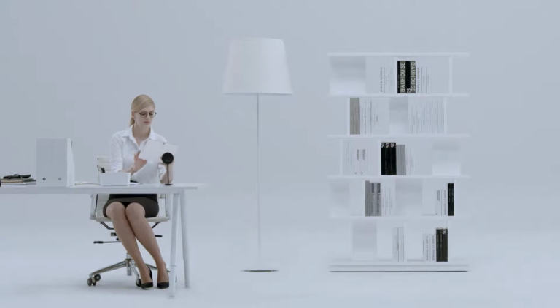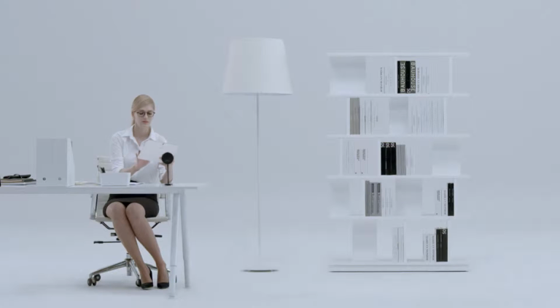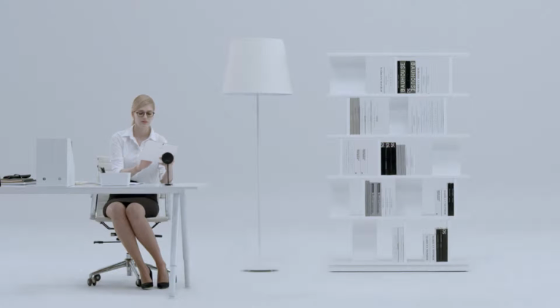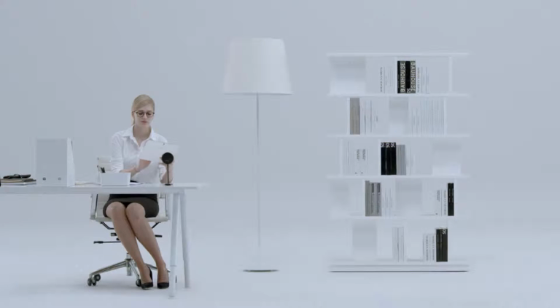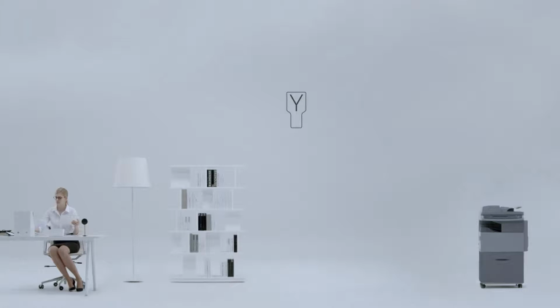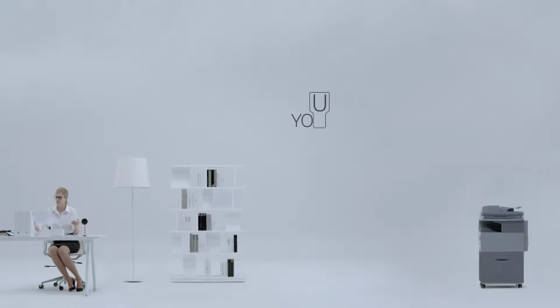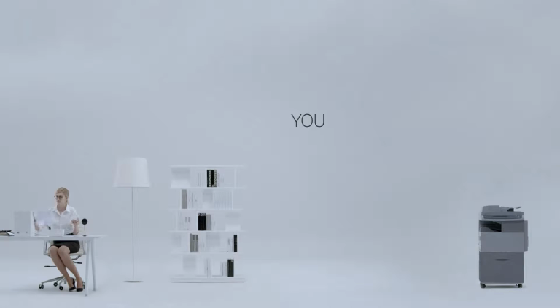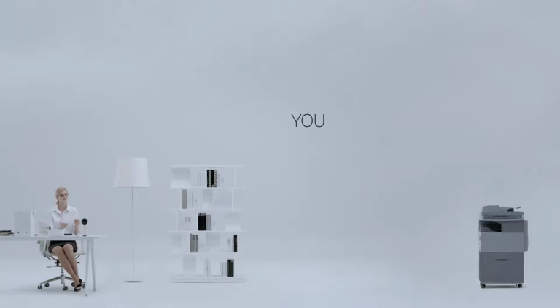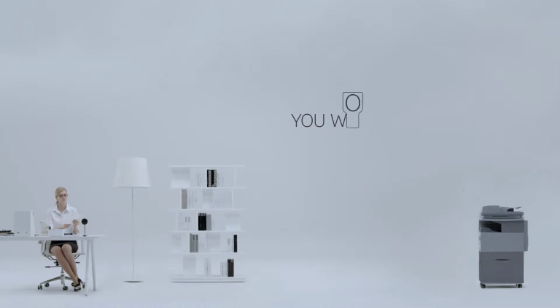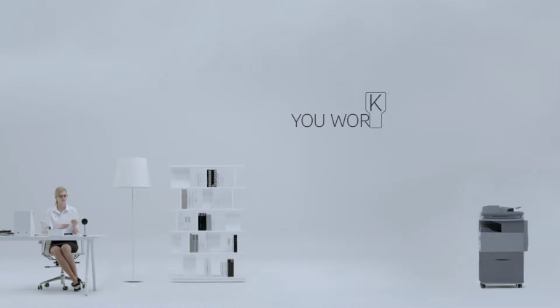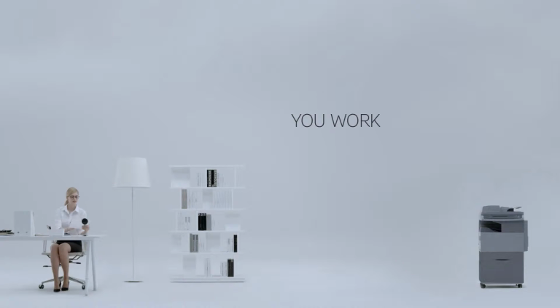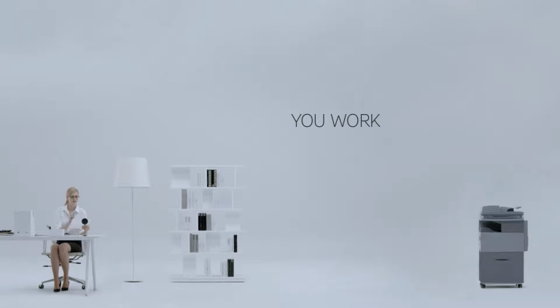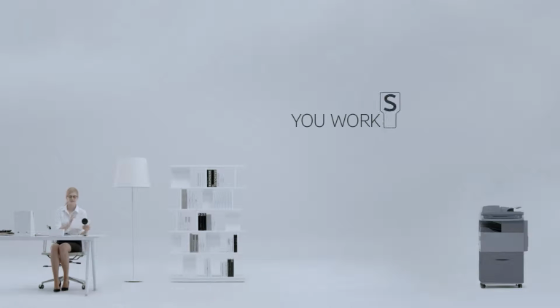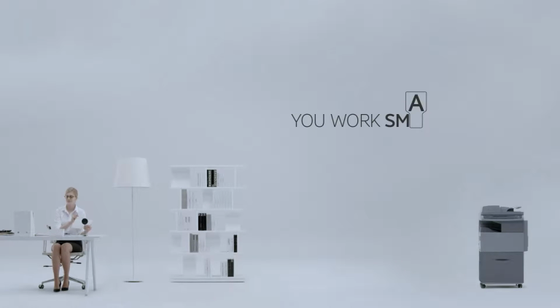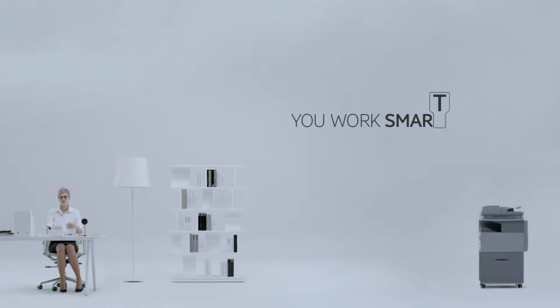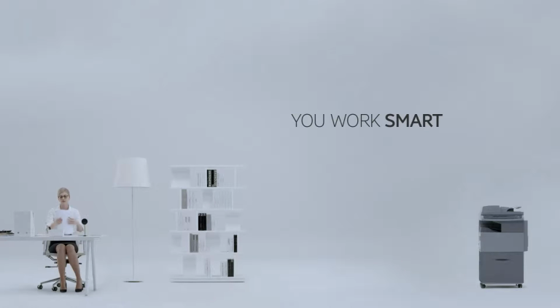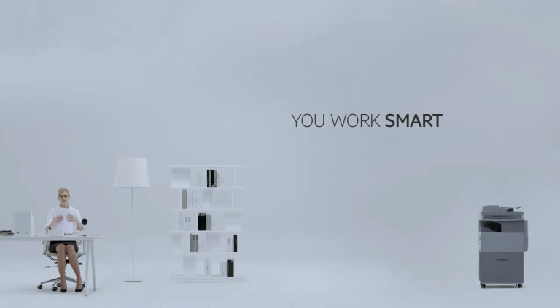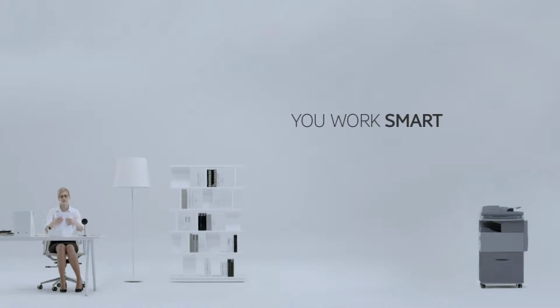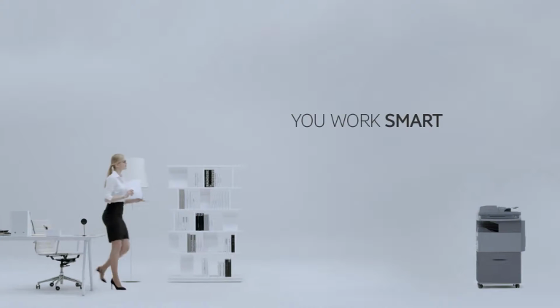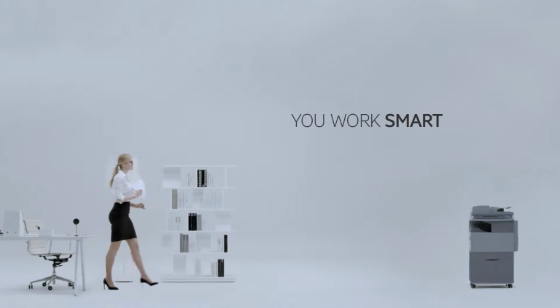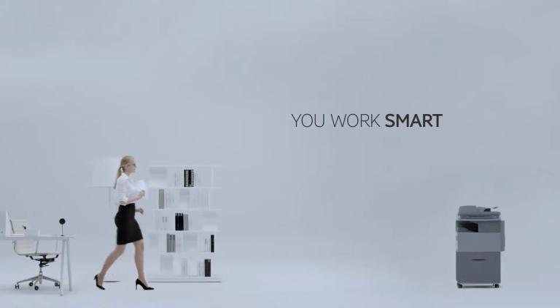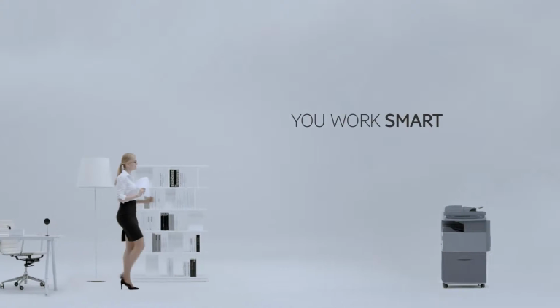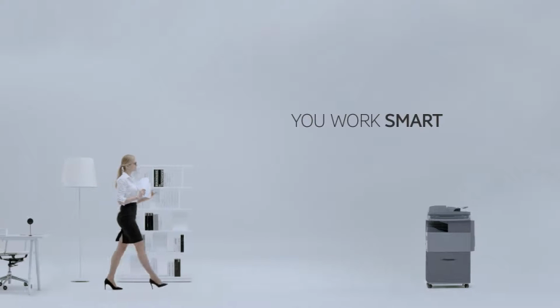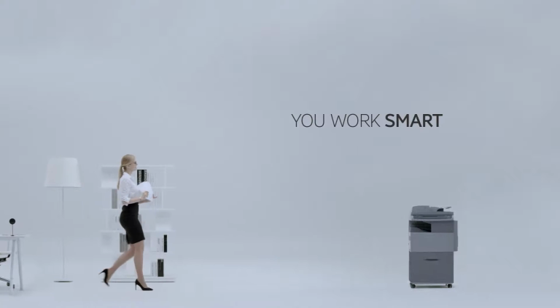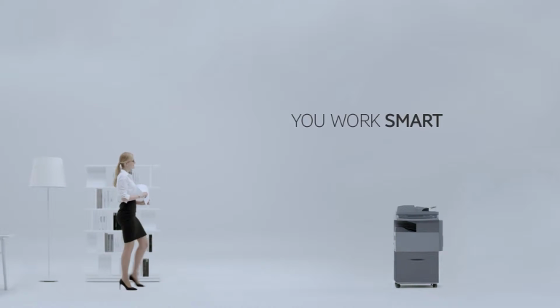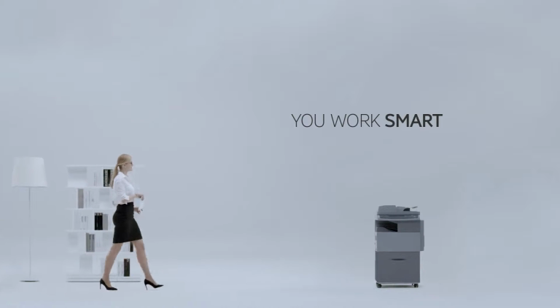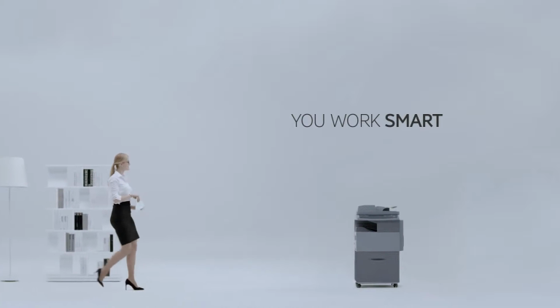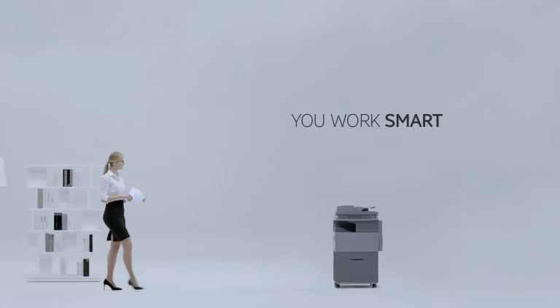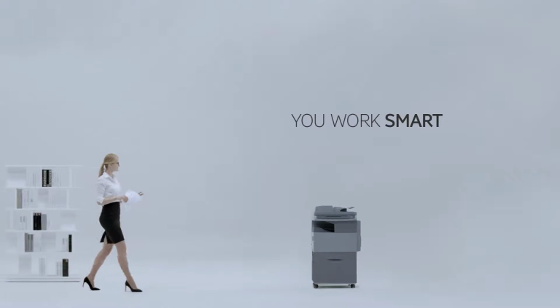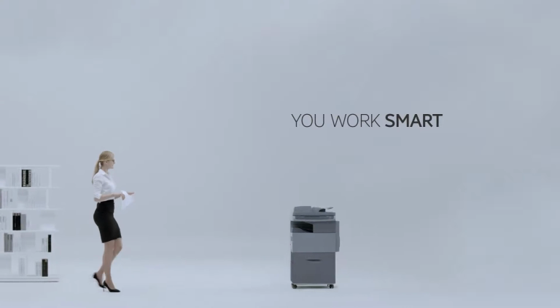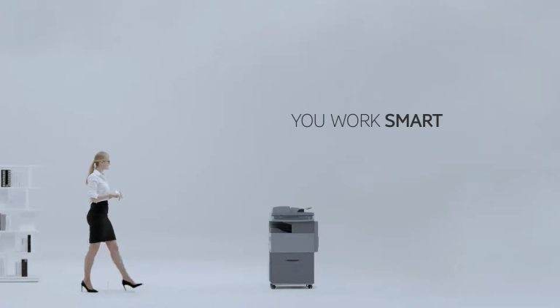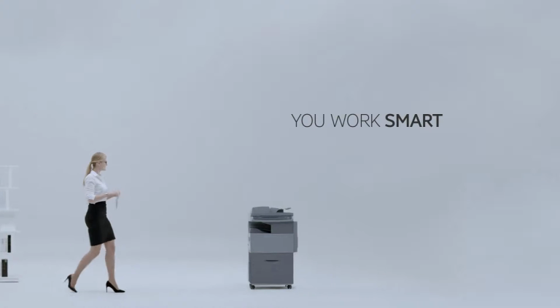Smart. That's how you work — with ease and simplicity, always knowing what to do.